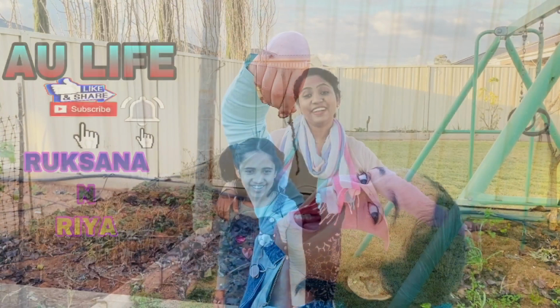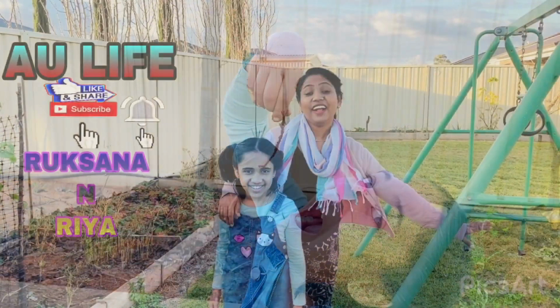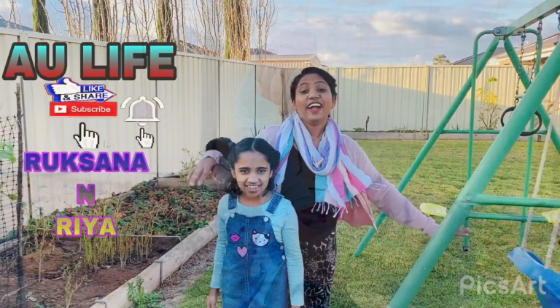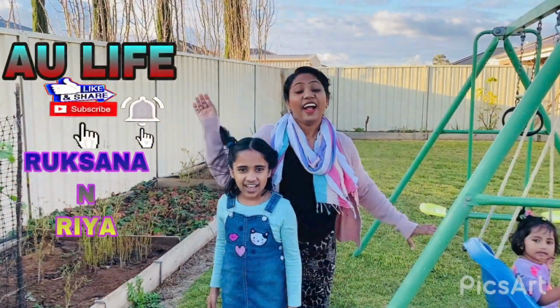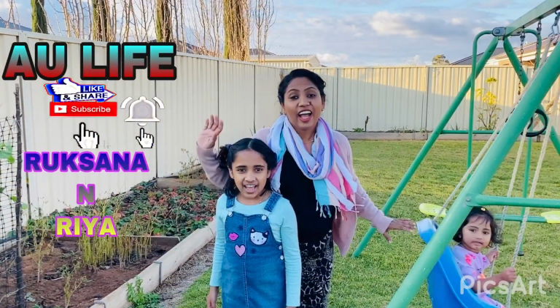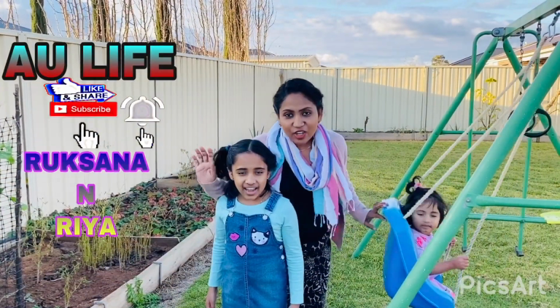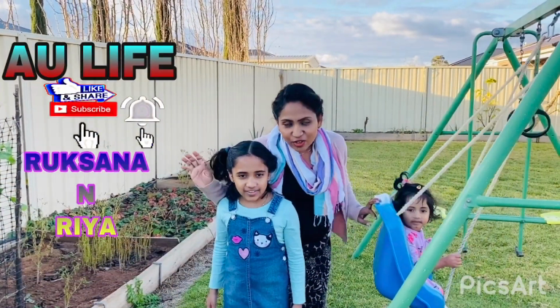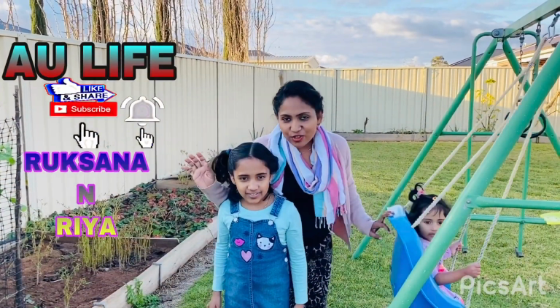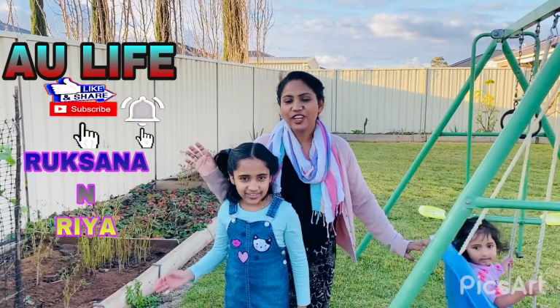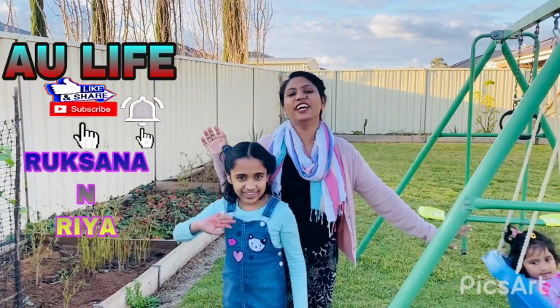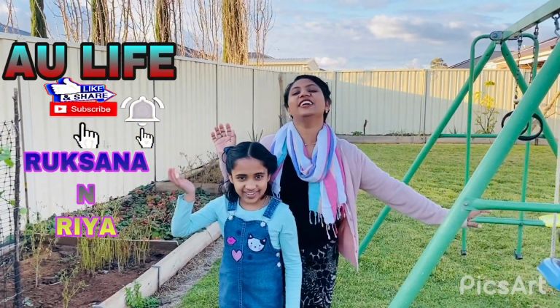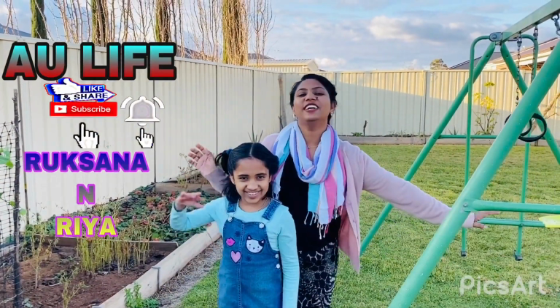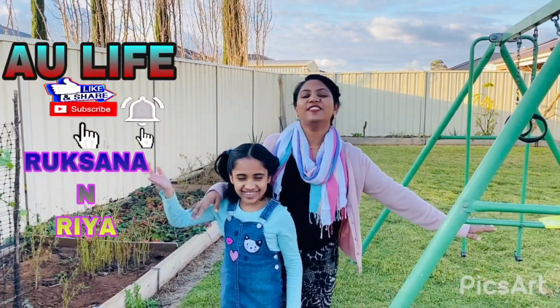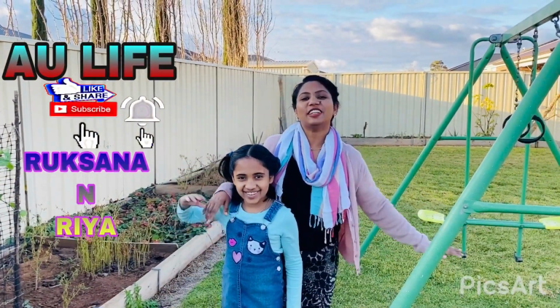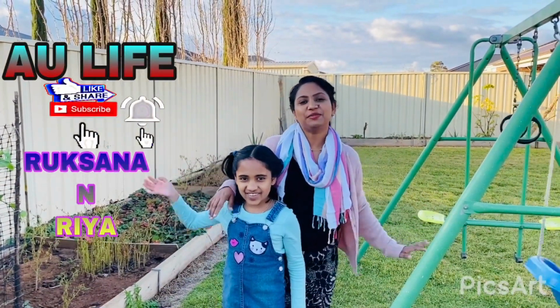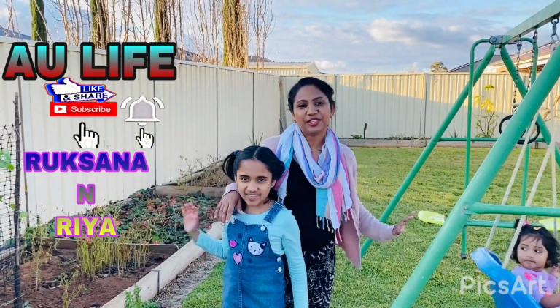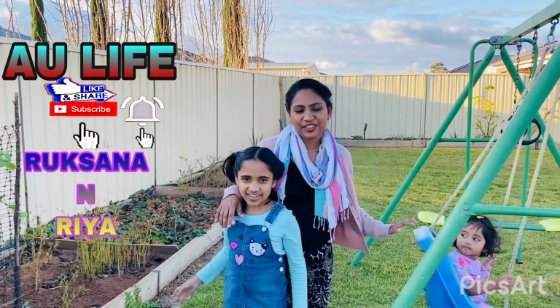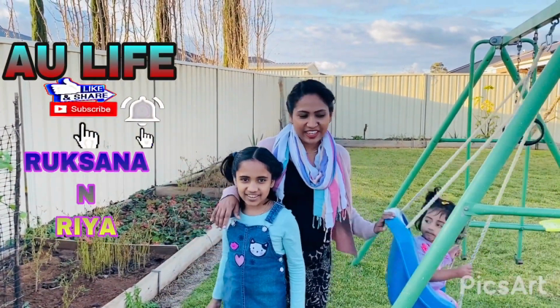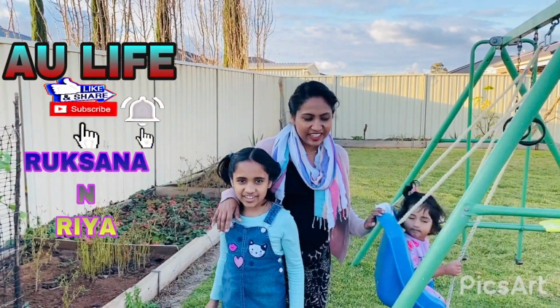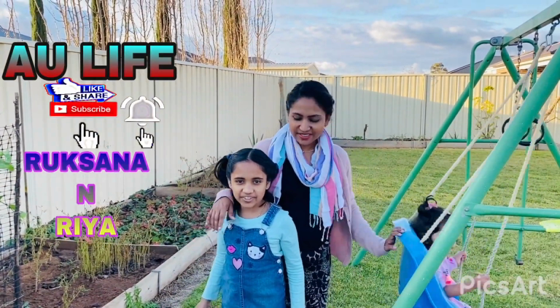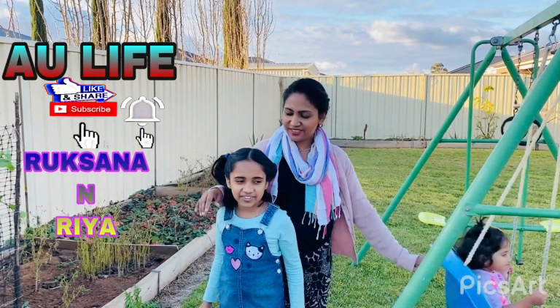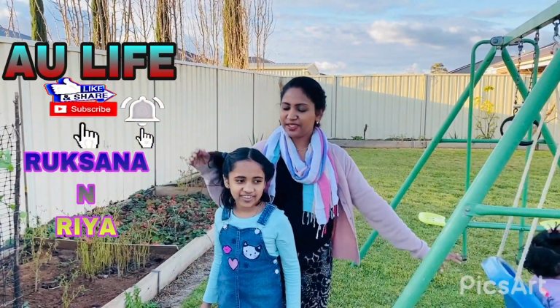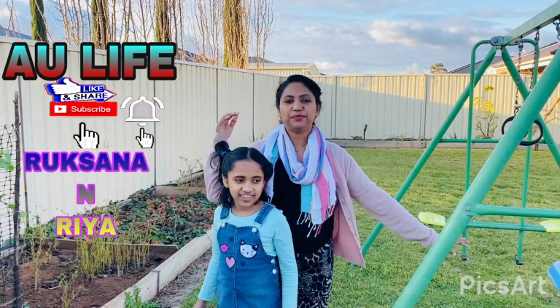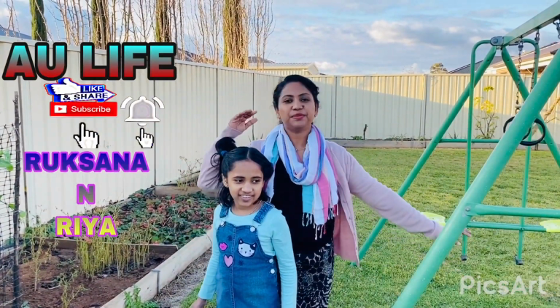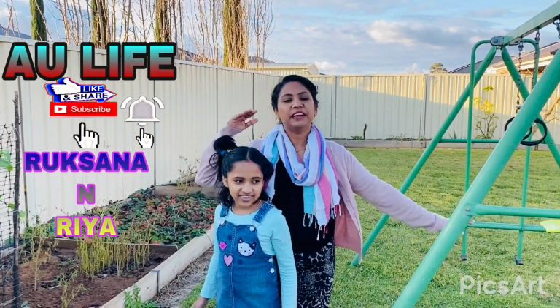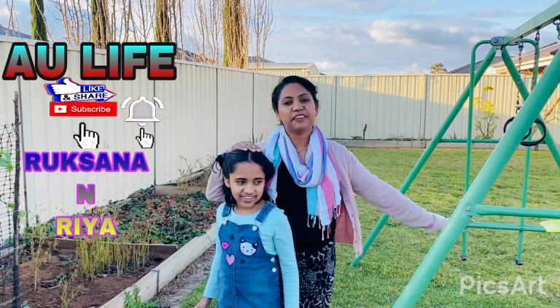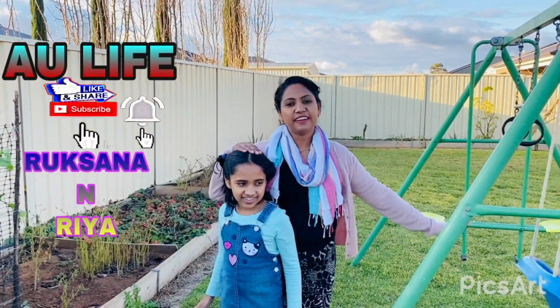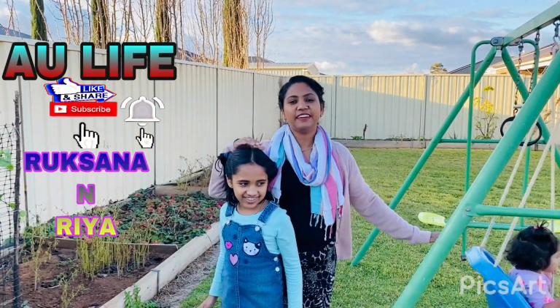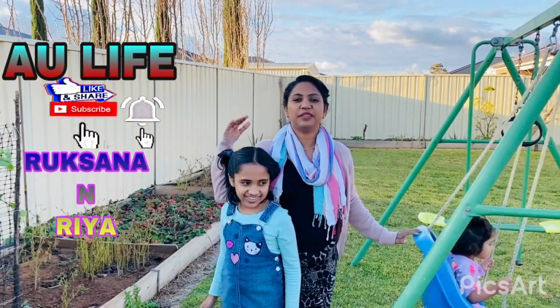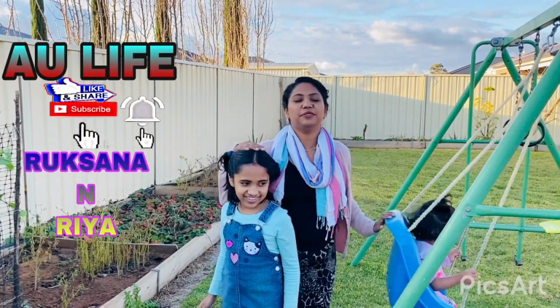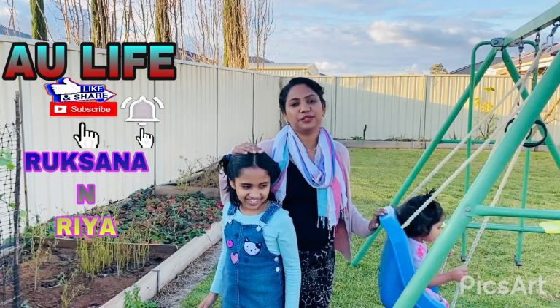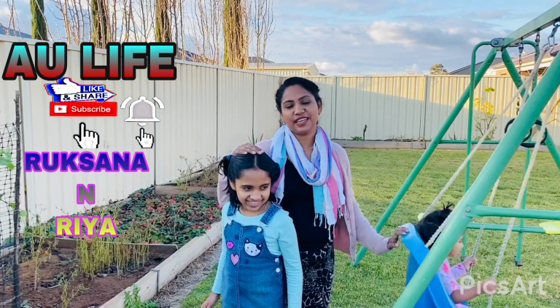Hello, welcome to E-Live. I am Rhea and Rumsana.